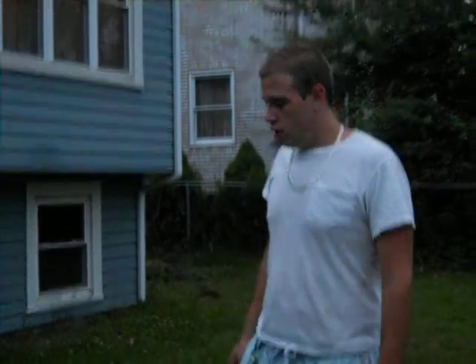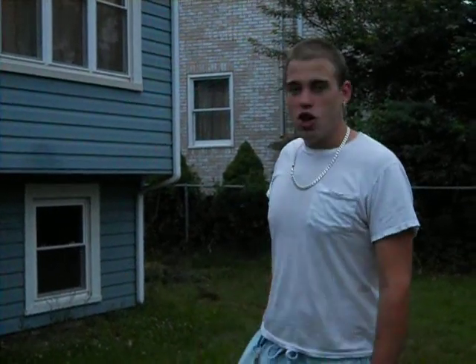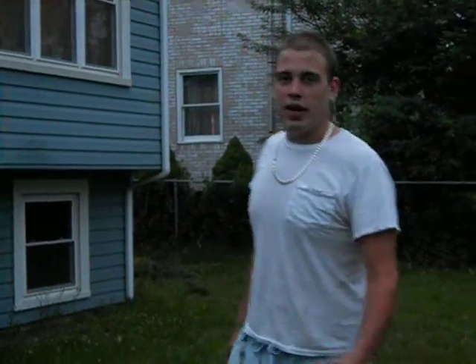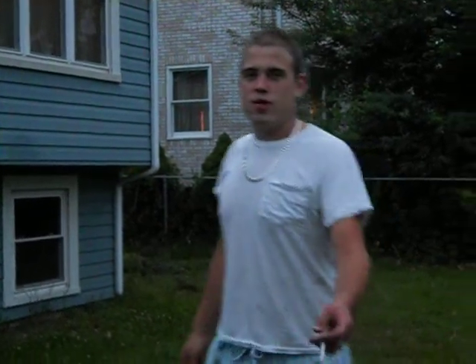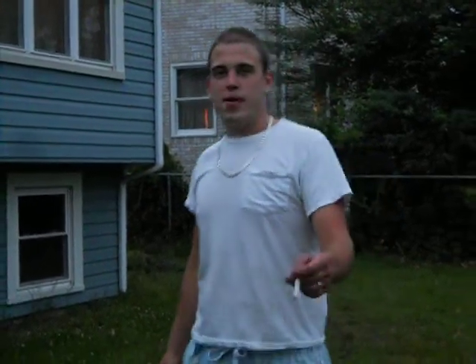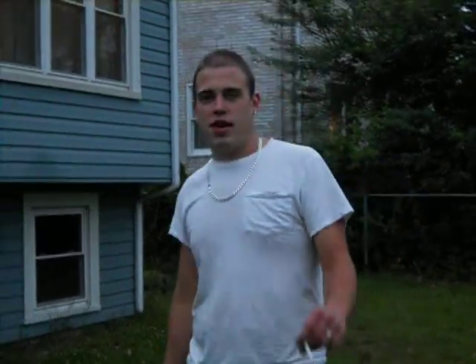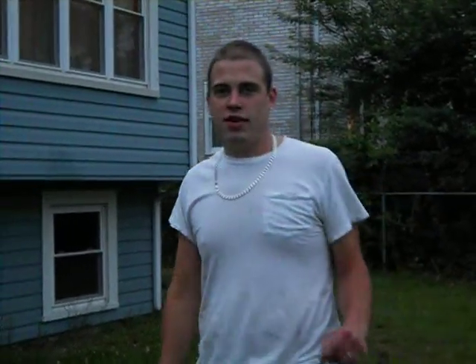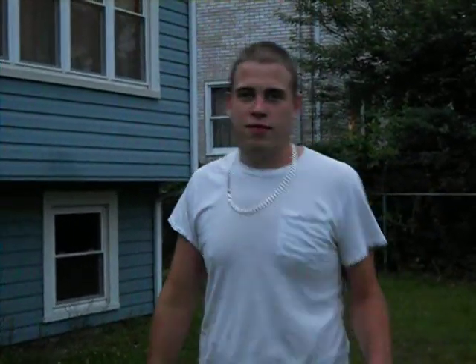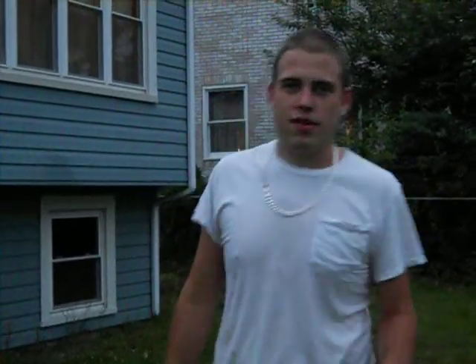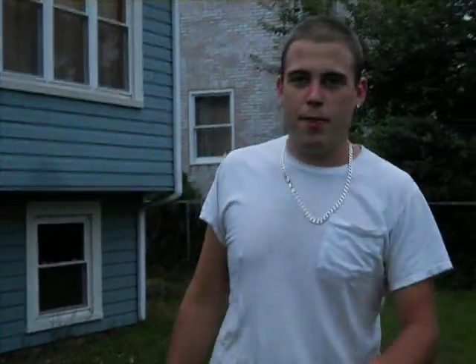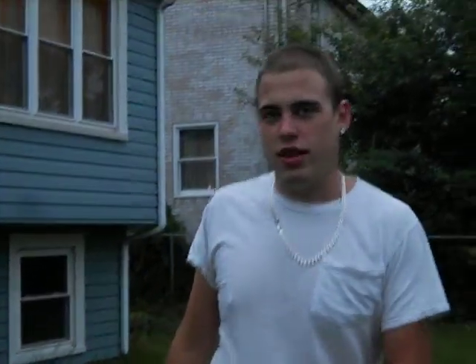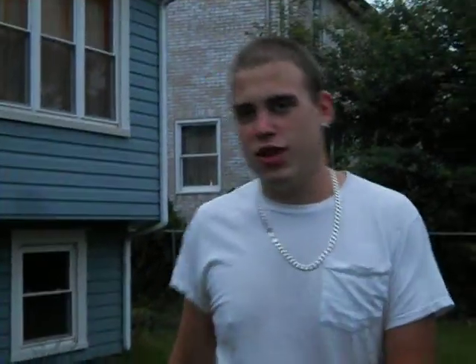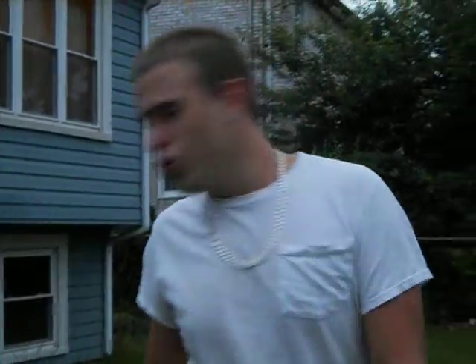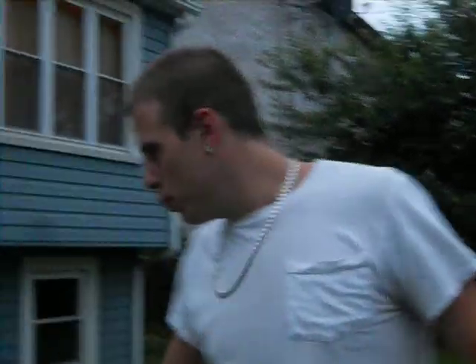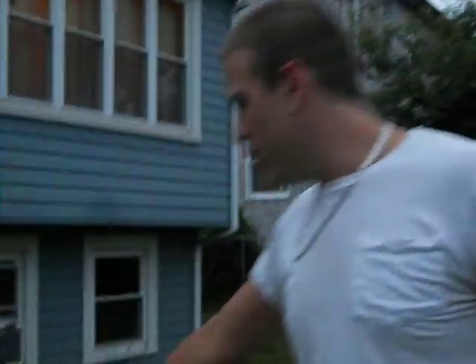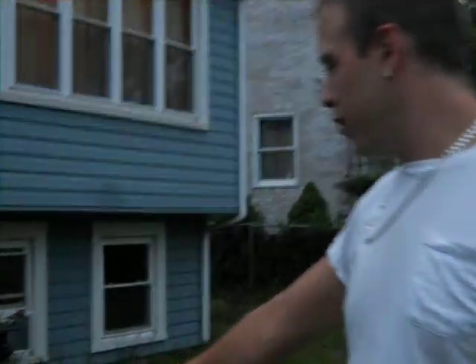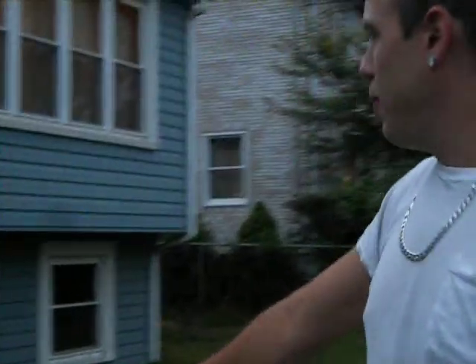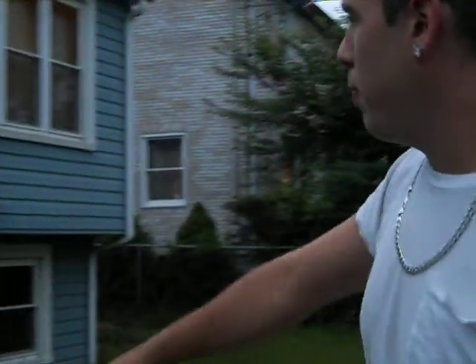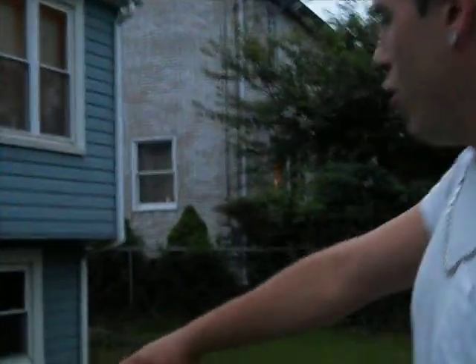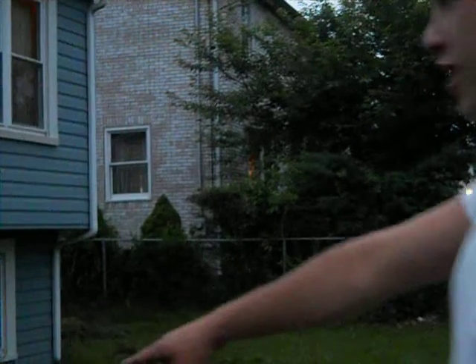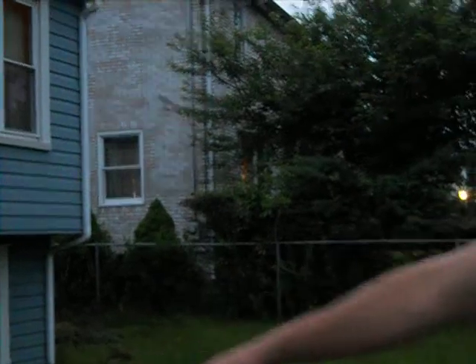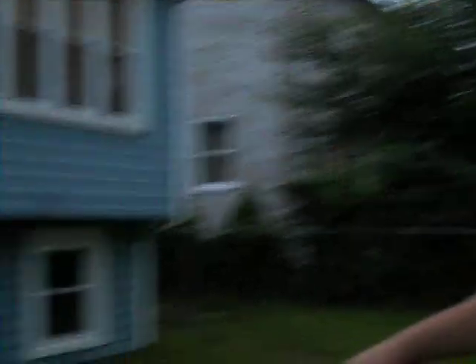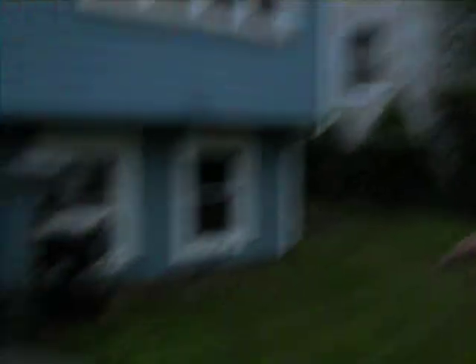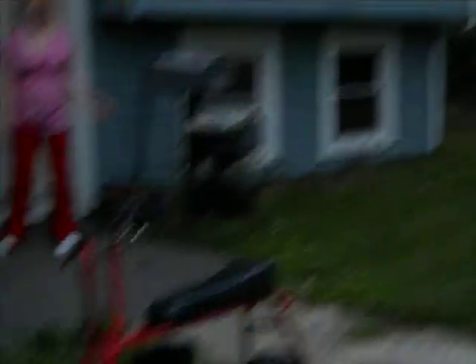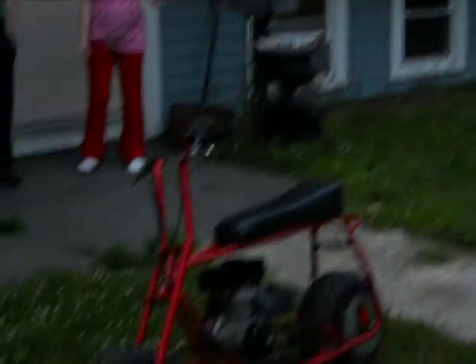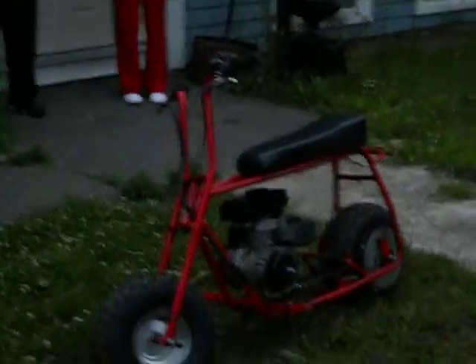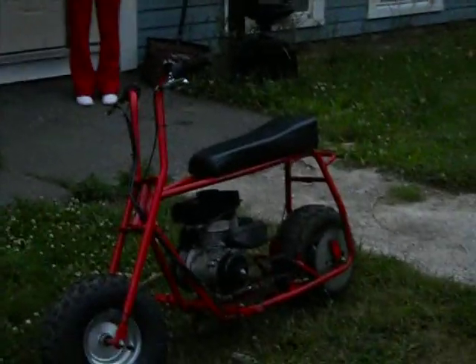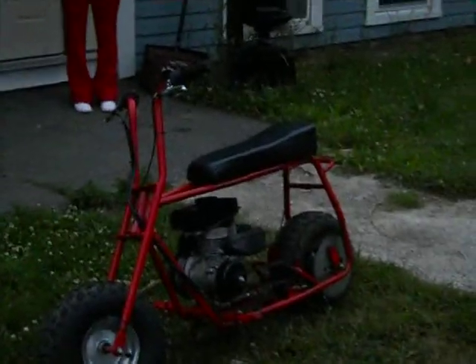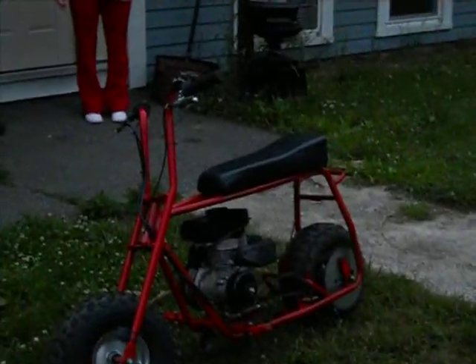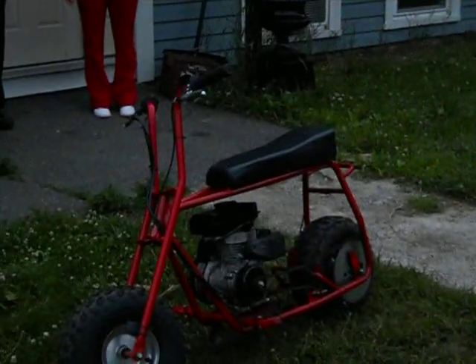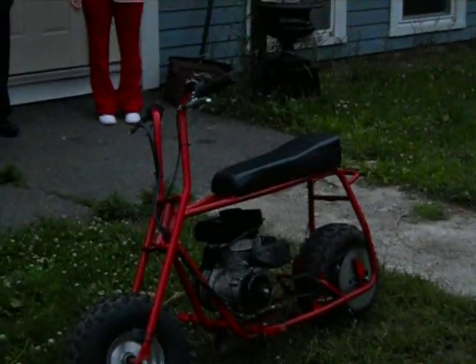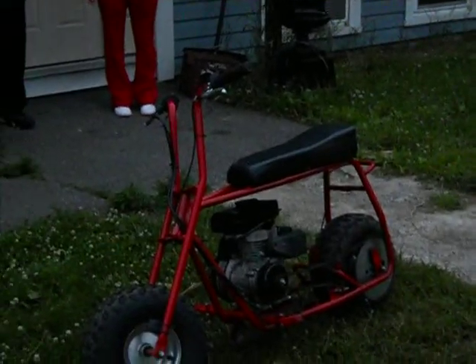My name's JB. I bought this doodlebug from Pep Boys. We're gonna check it out right here.